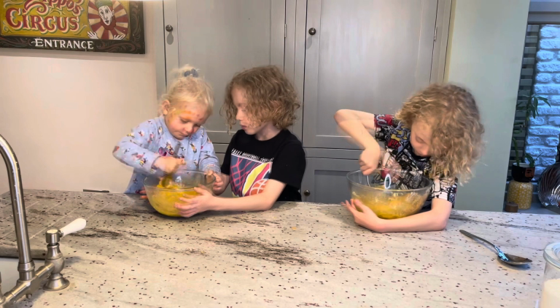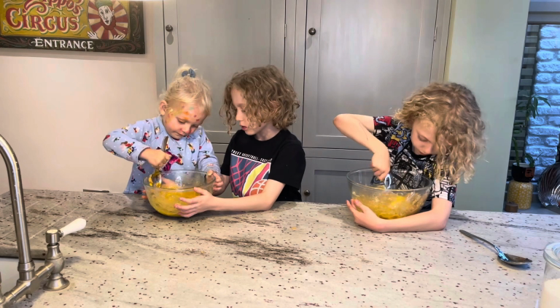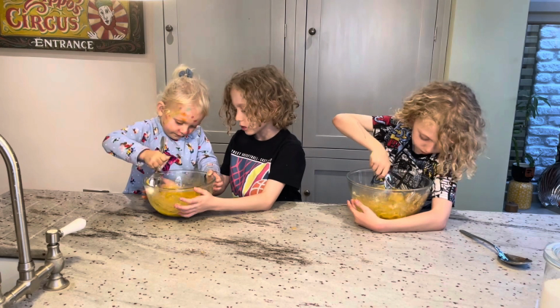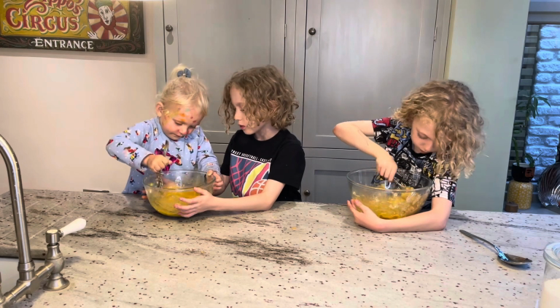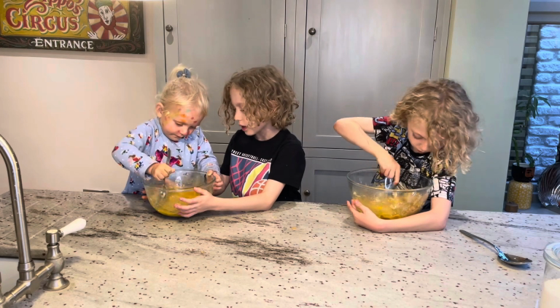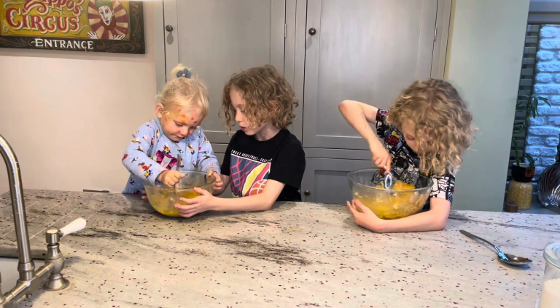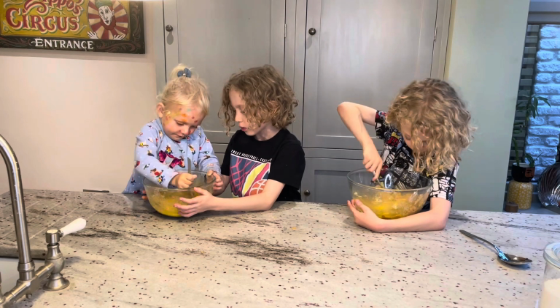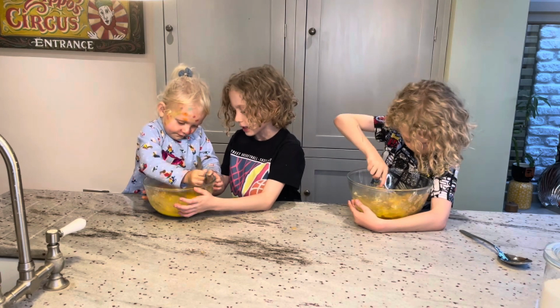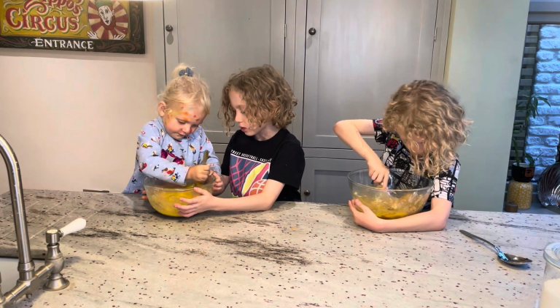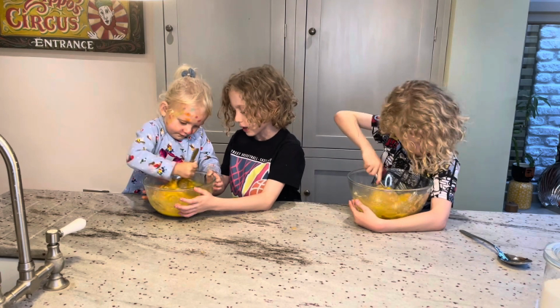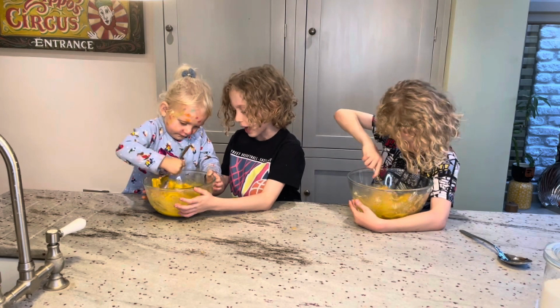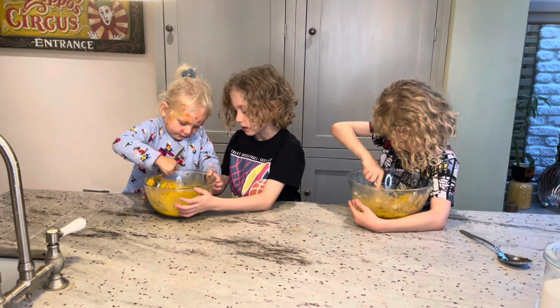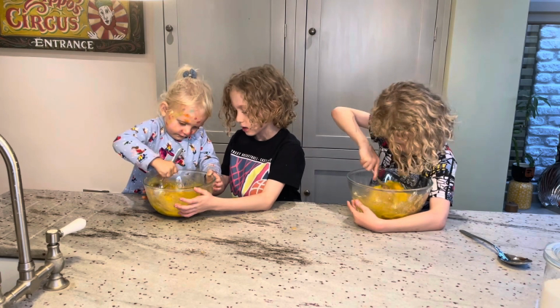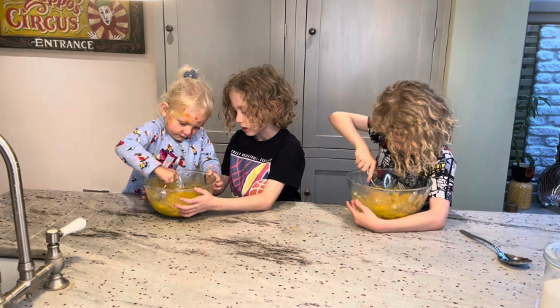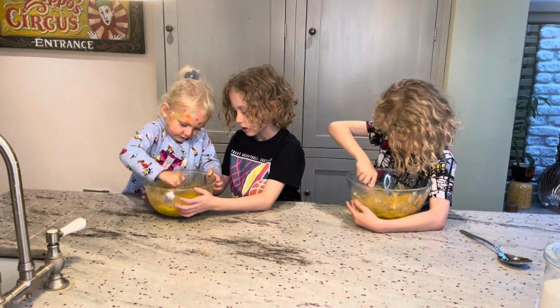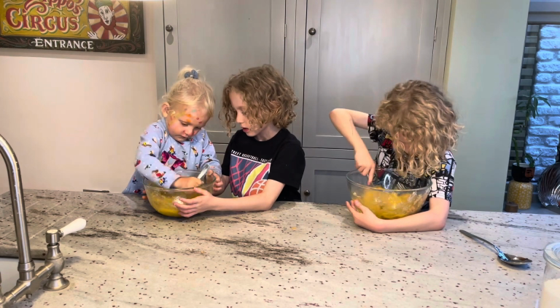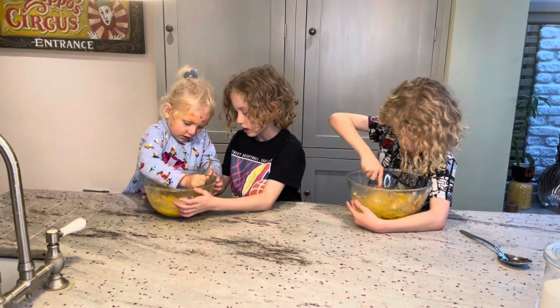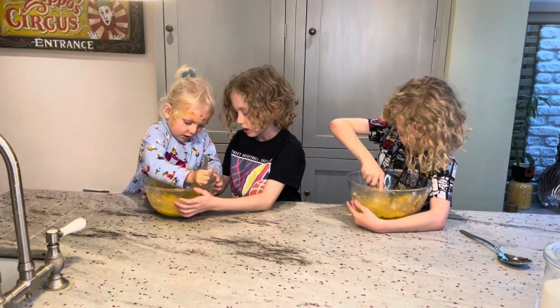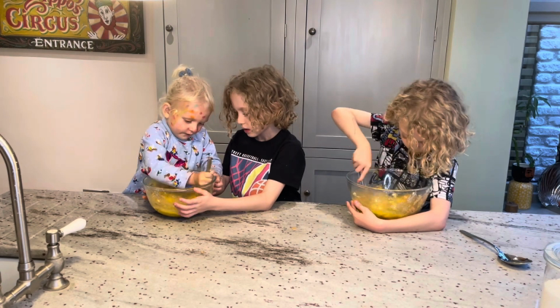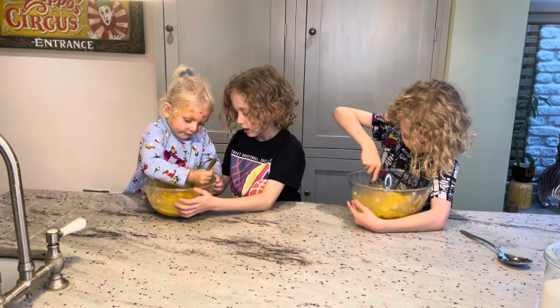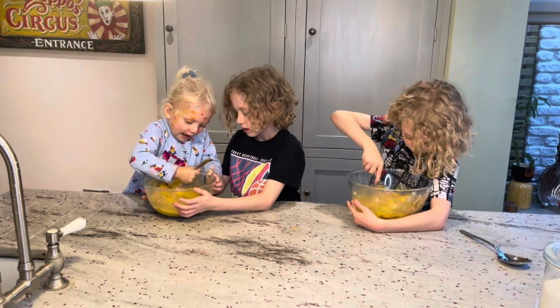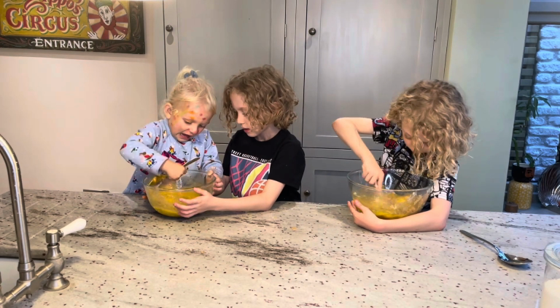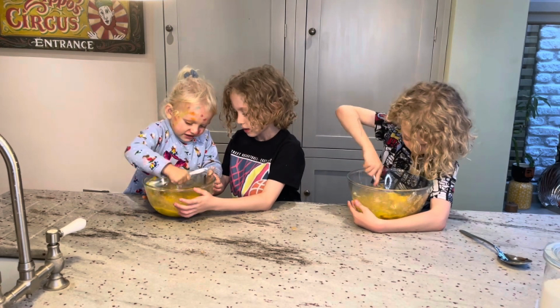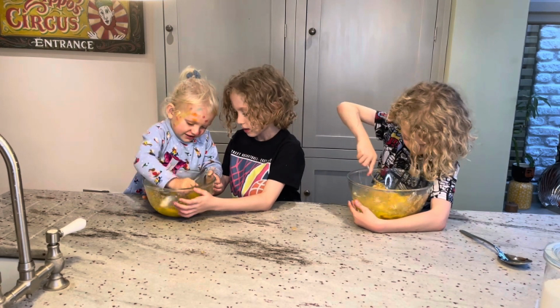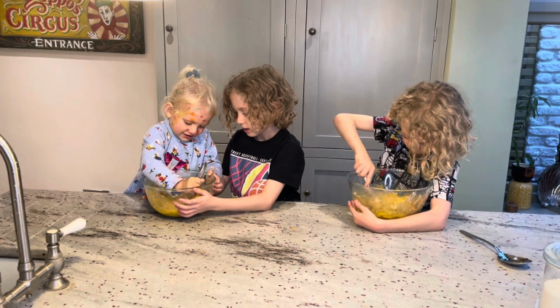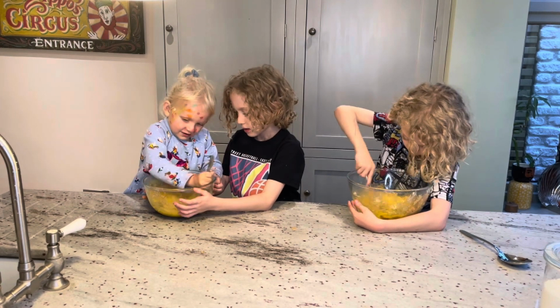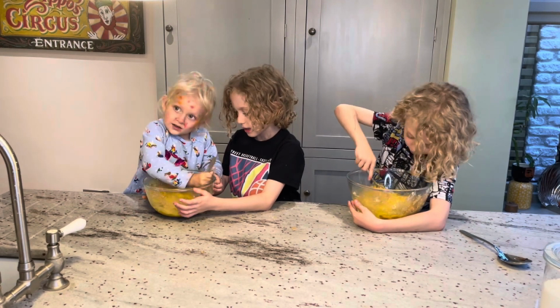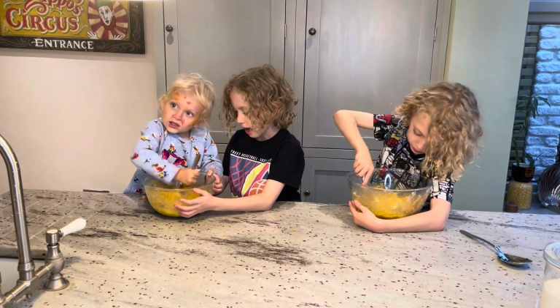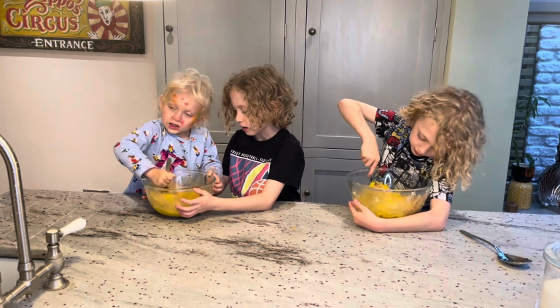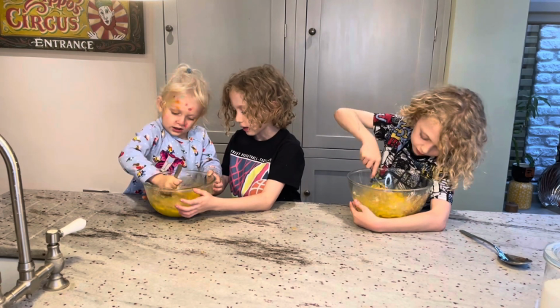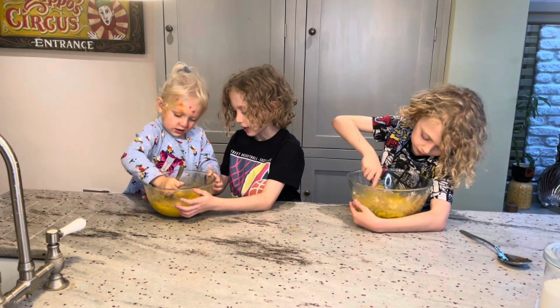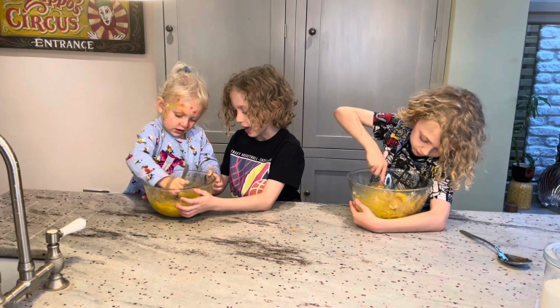Do you like doggies or cats? Cats. Yeah, I like cats.